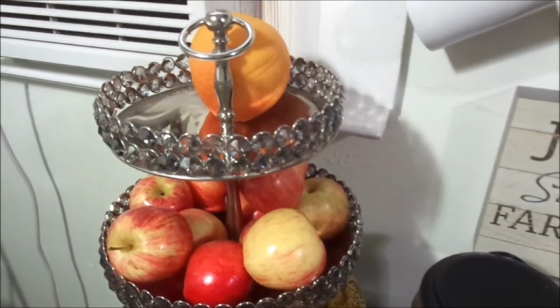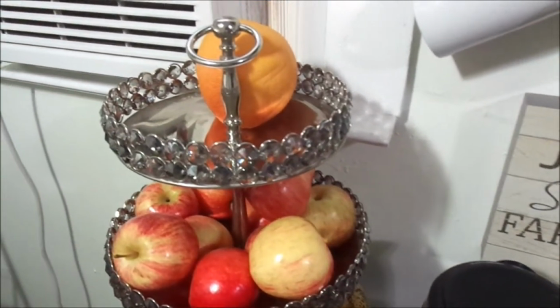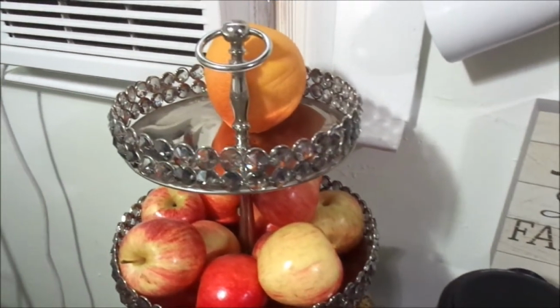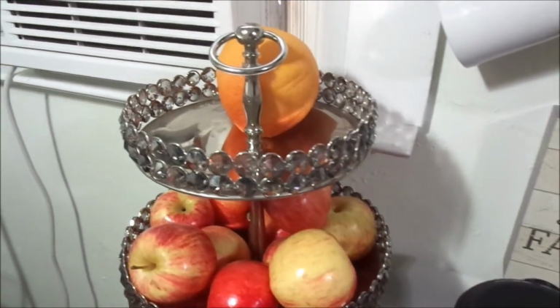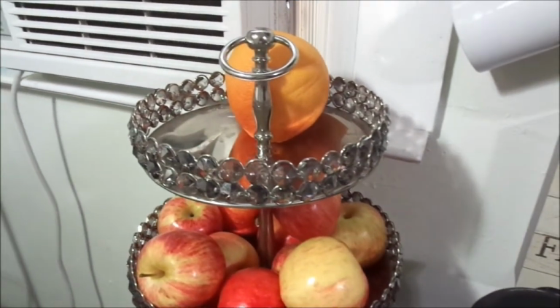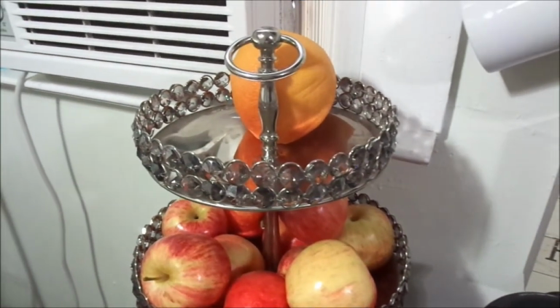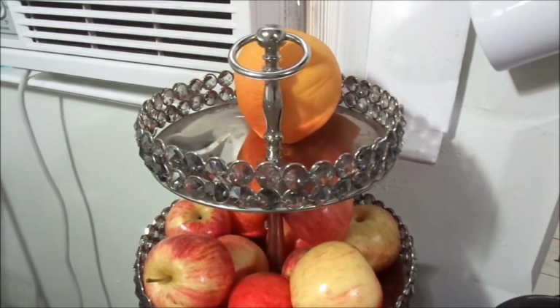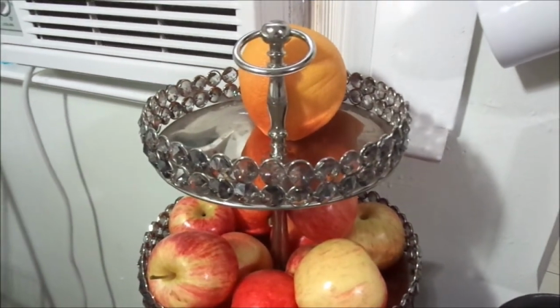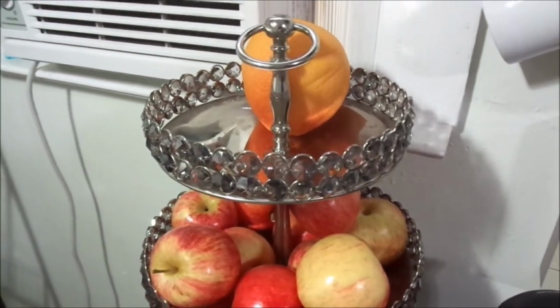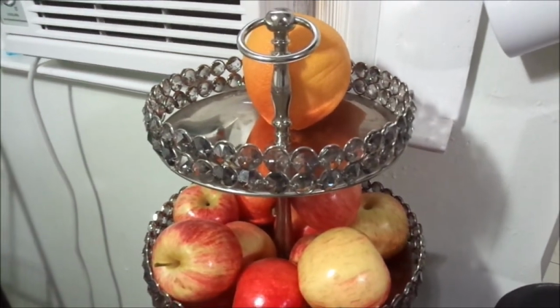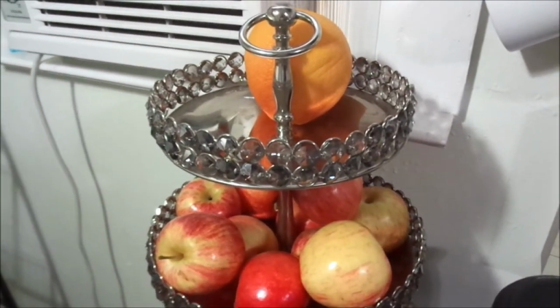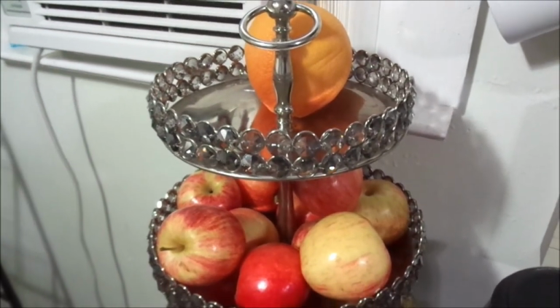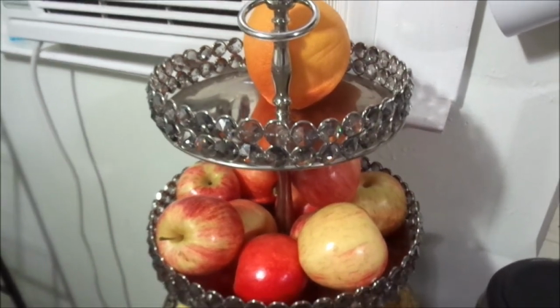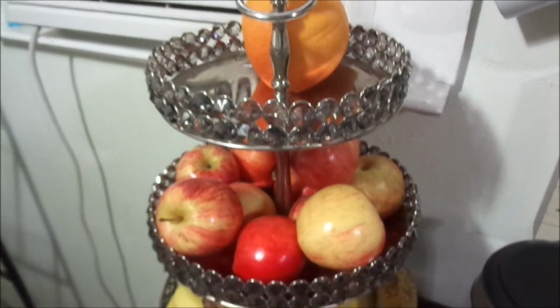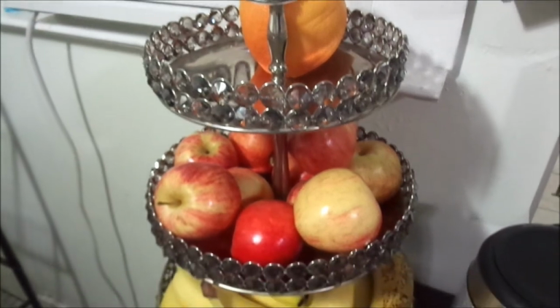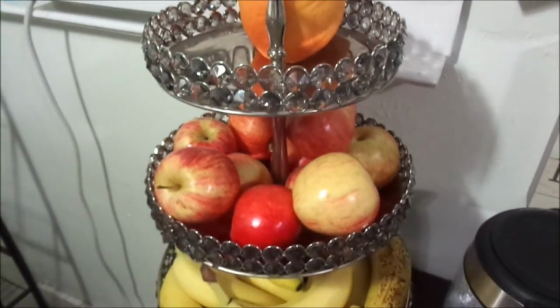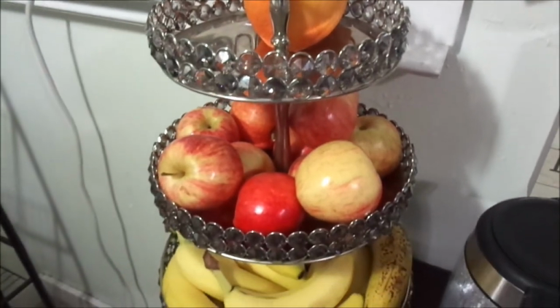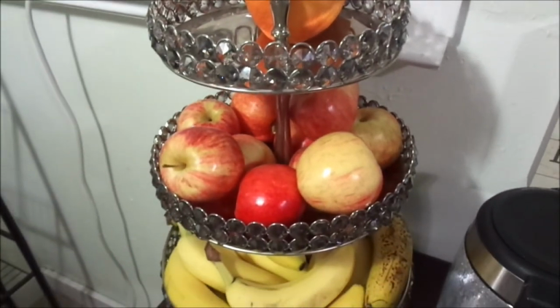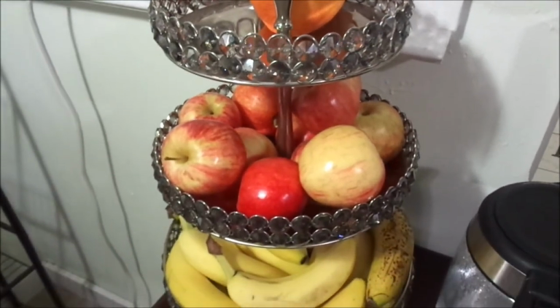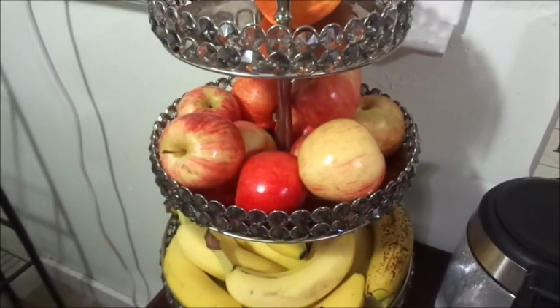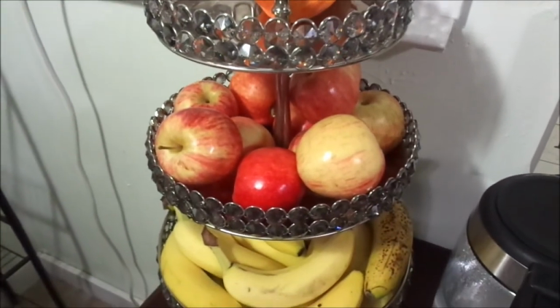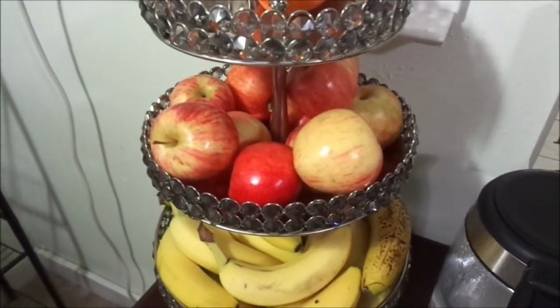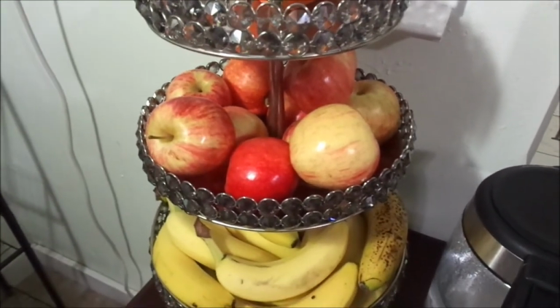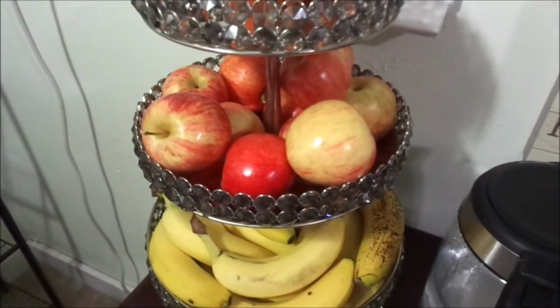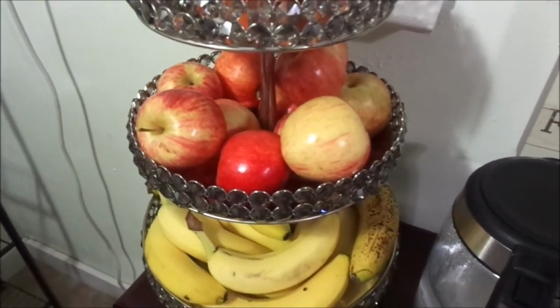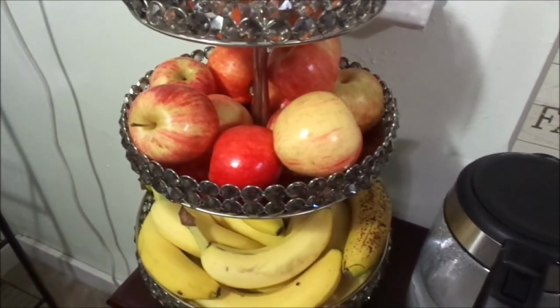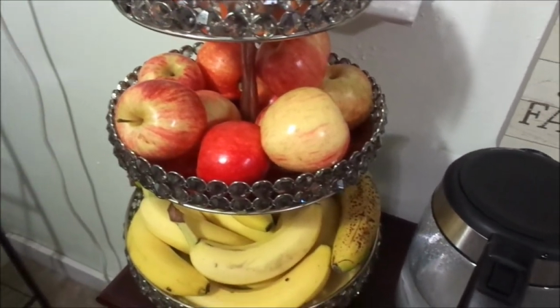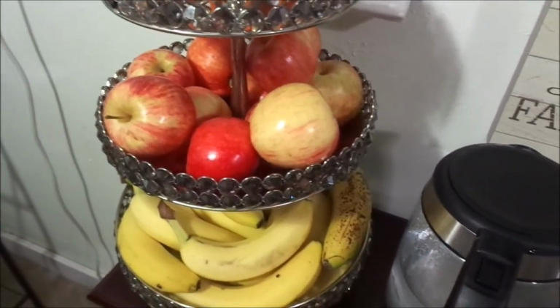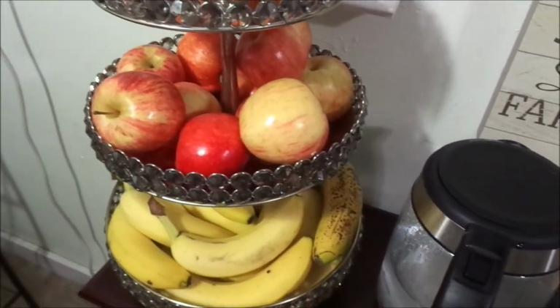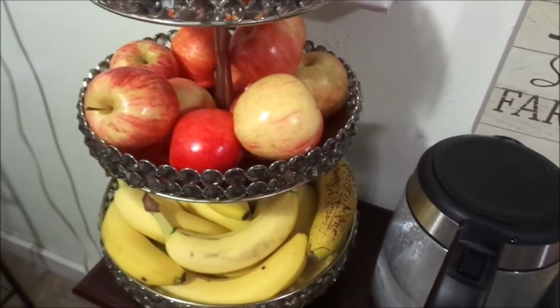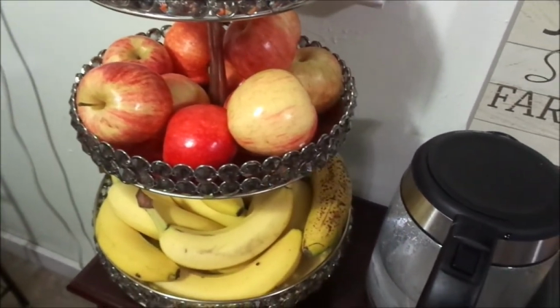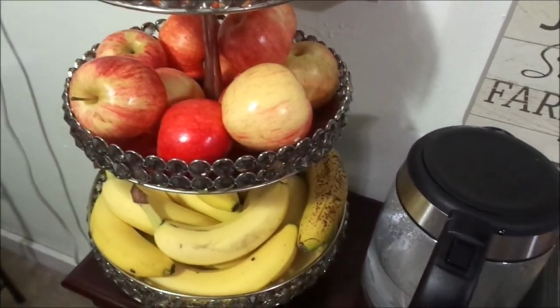If you guys can remember, my three-tier tray I also got from the Salvation Army, and that was $7.99. That was a steal.